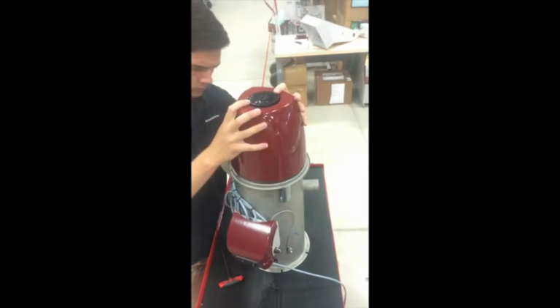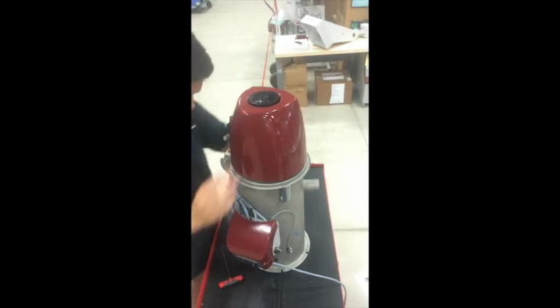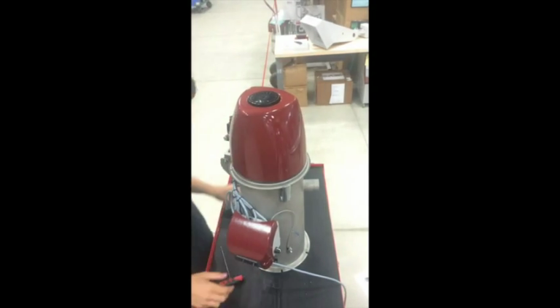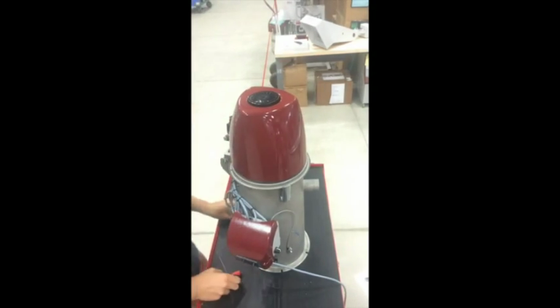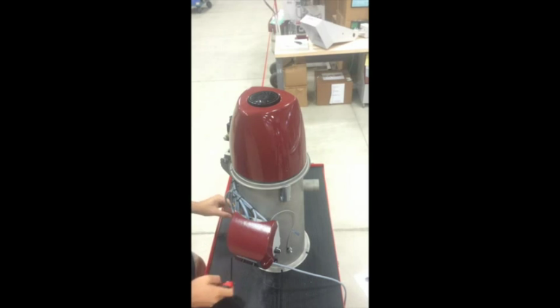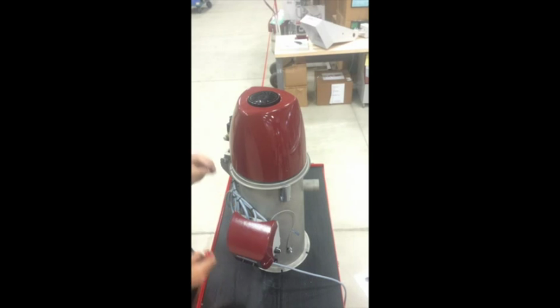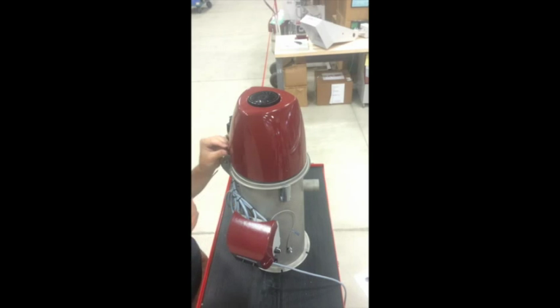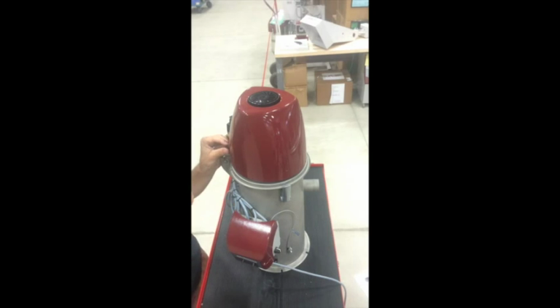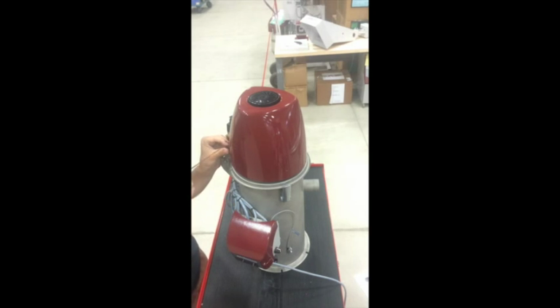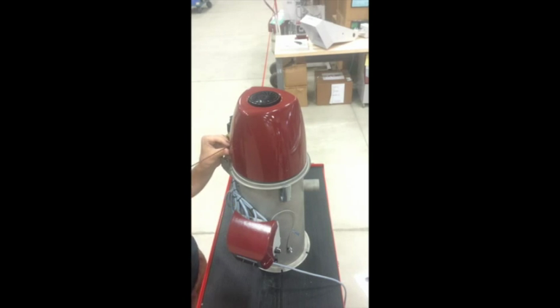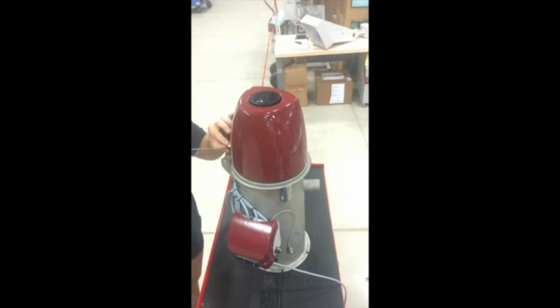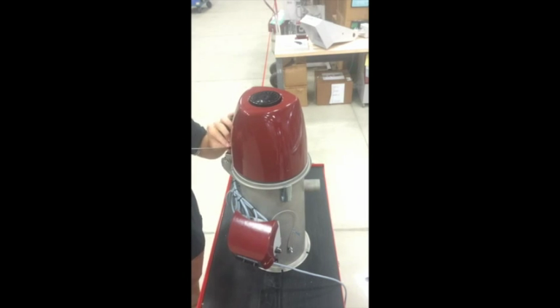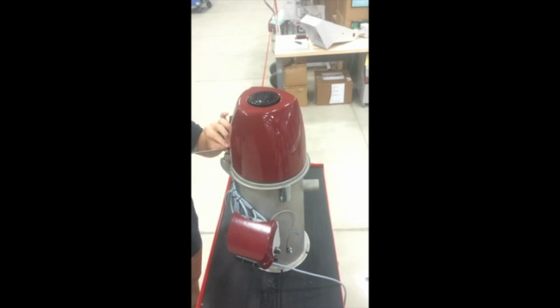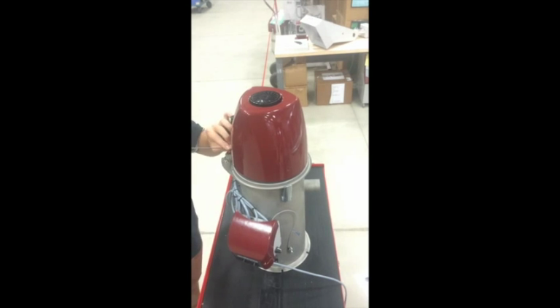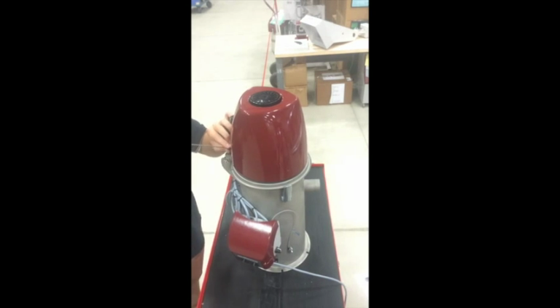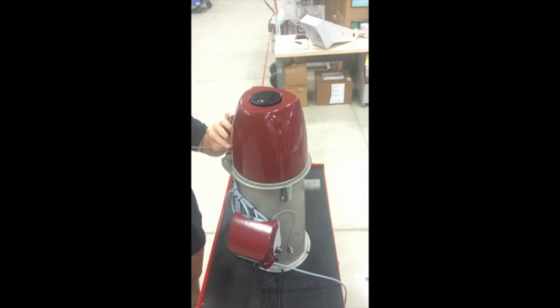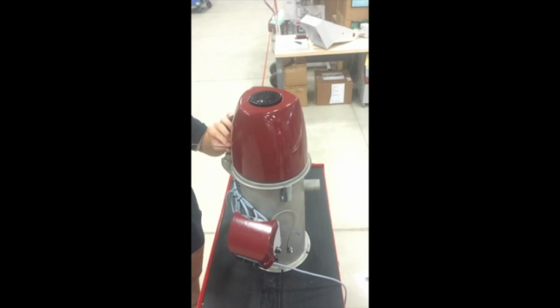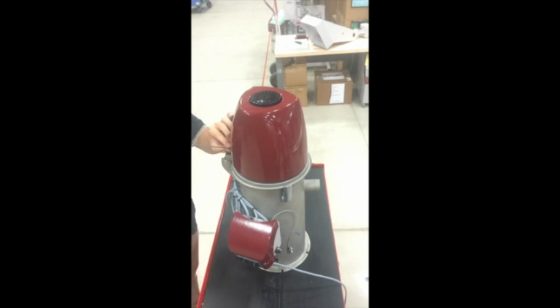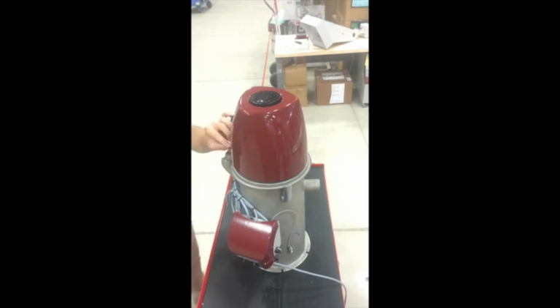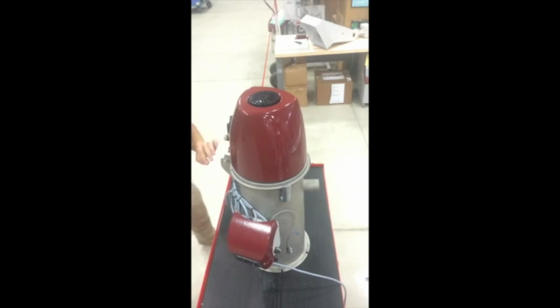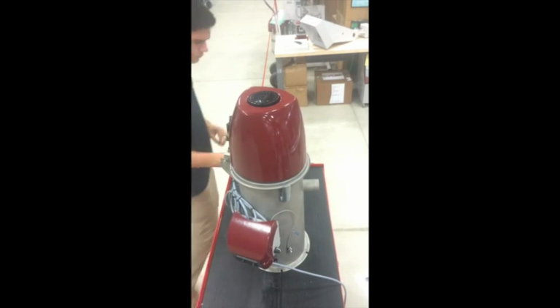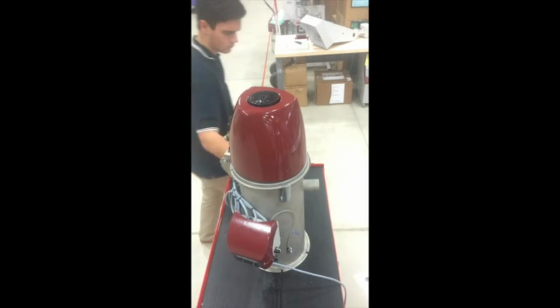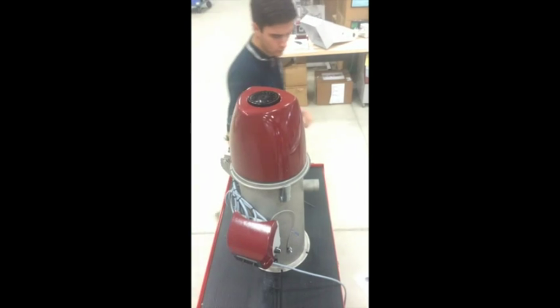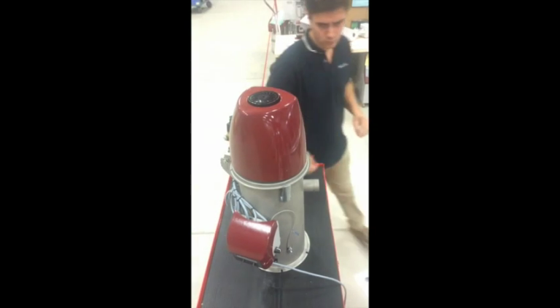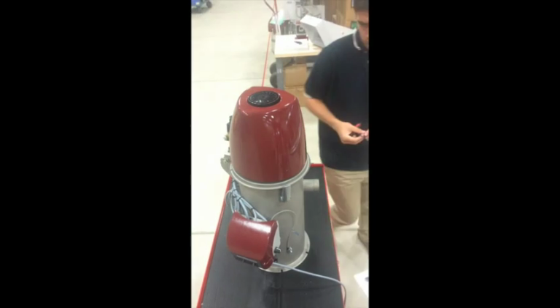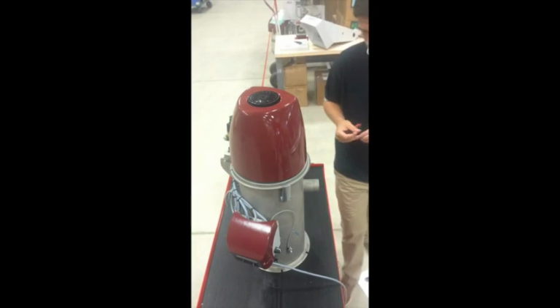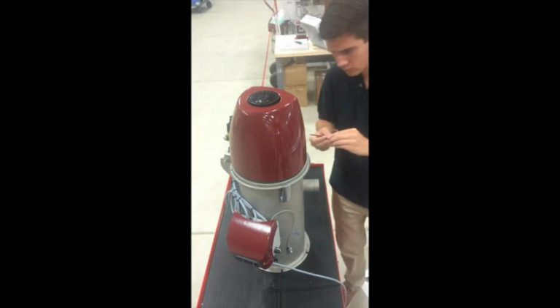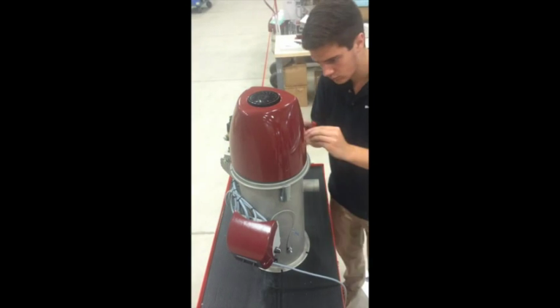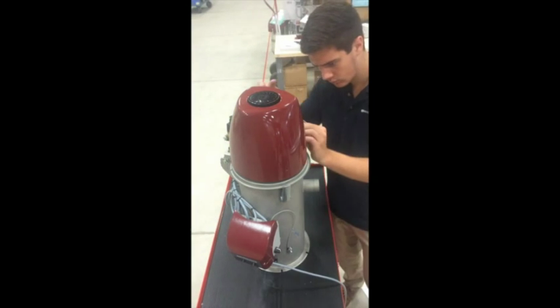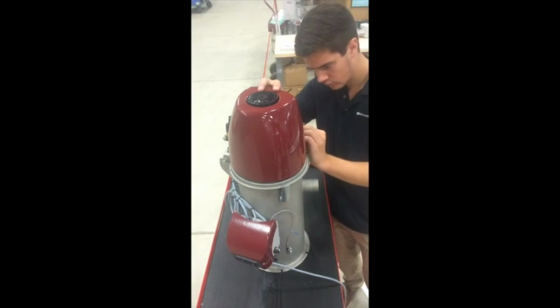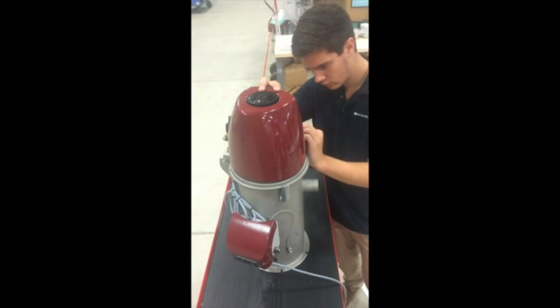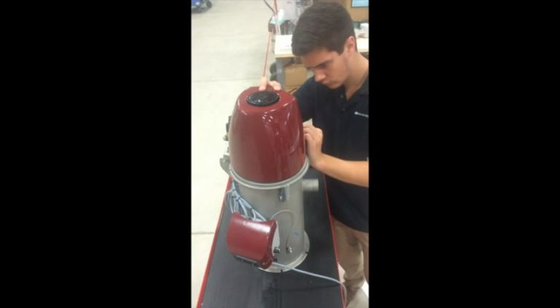Lastly, go back in and set the operating hour counter back to zero.